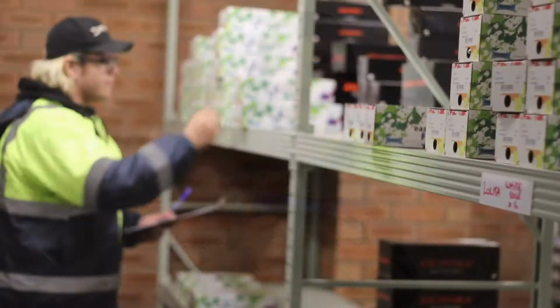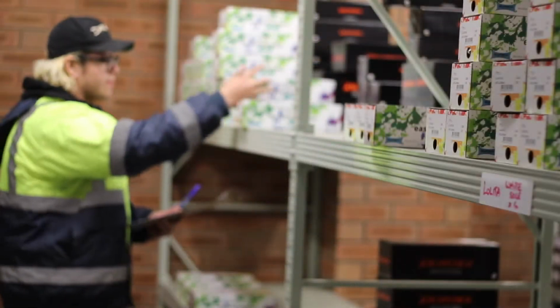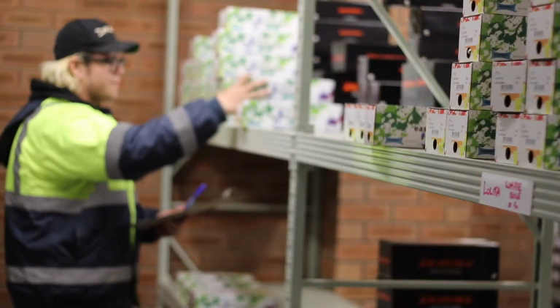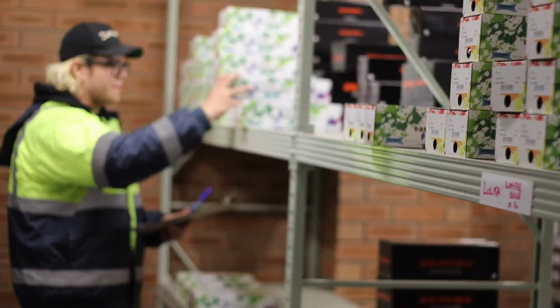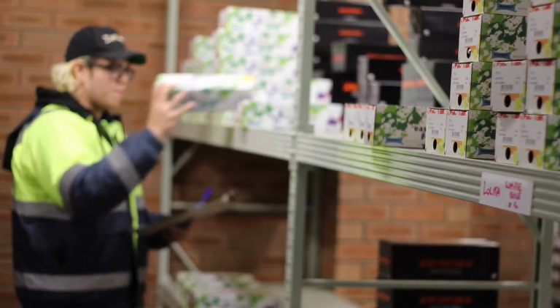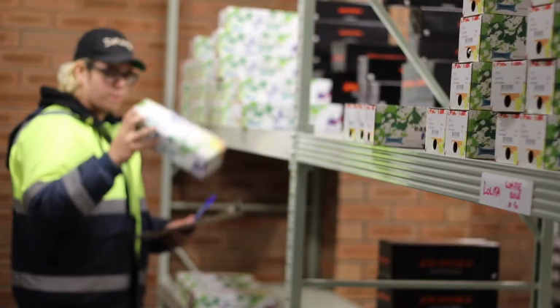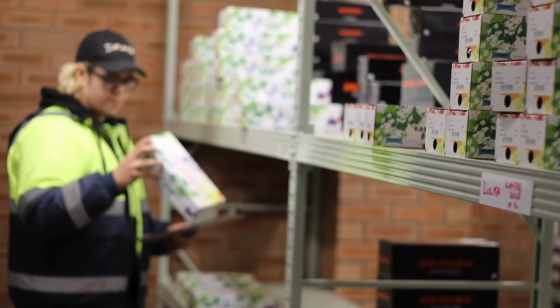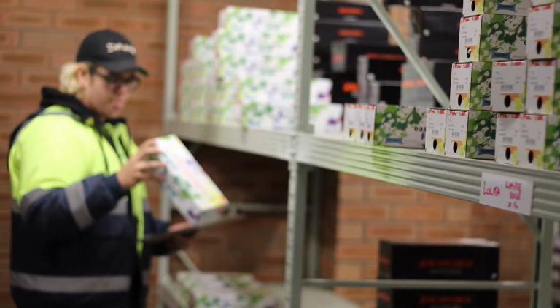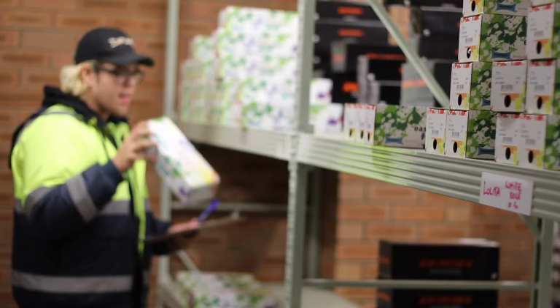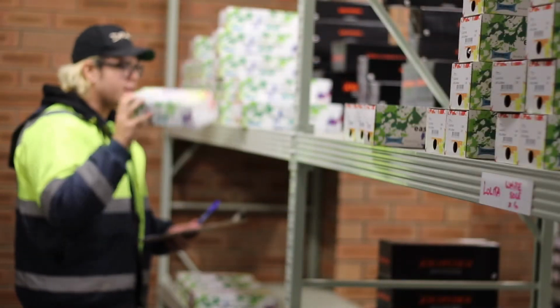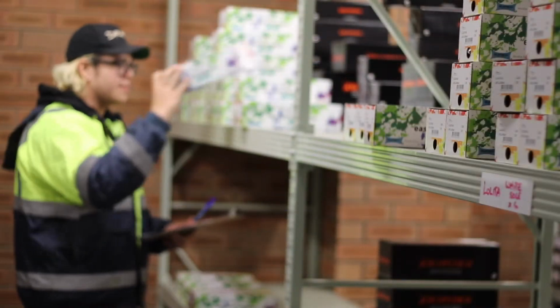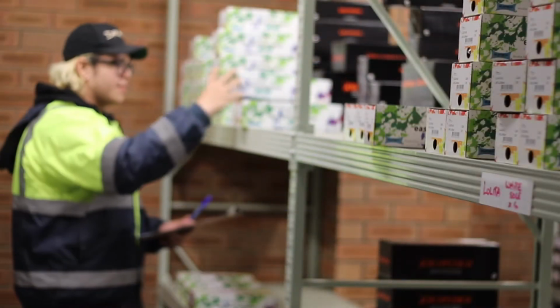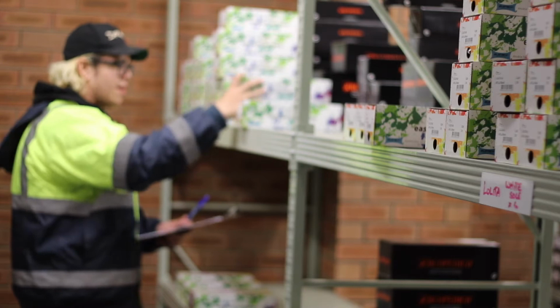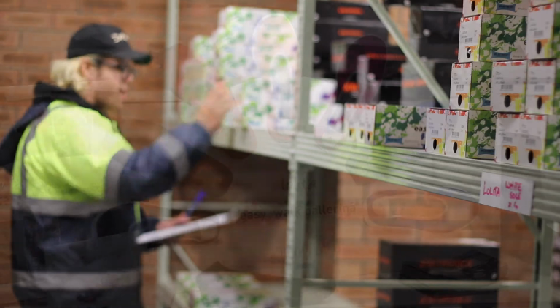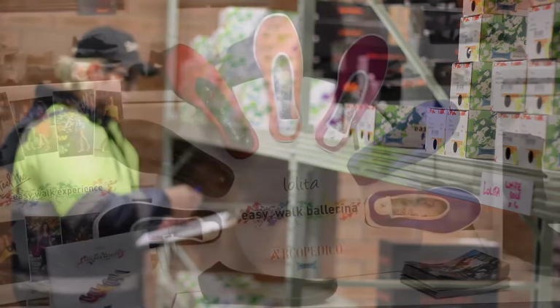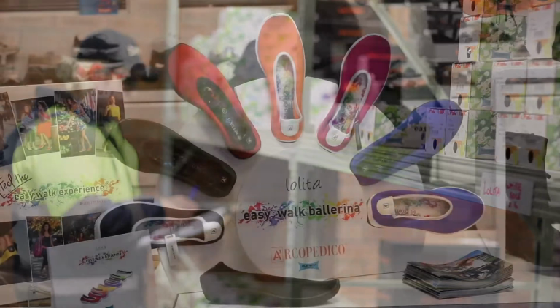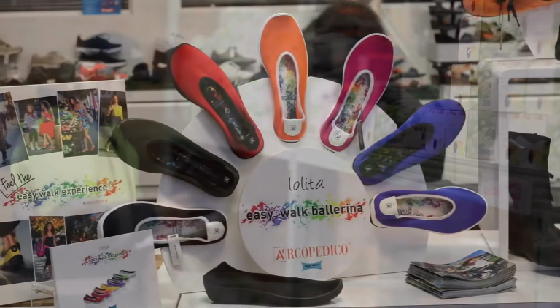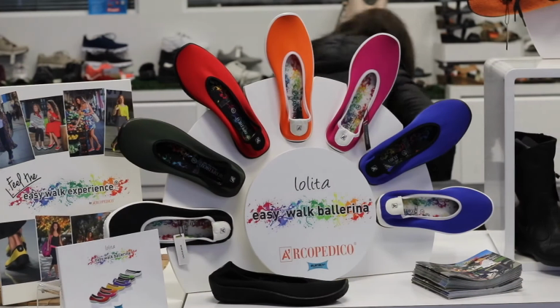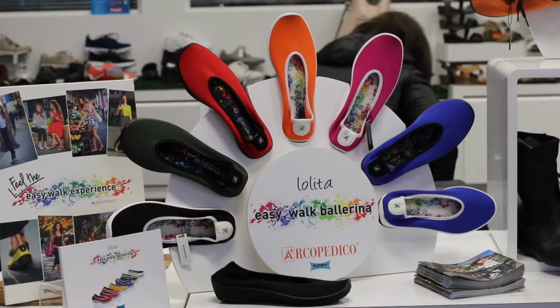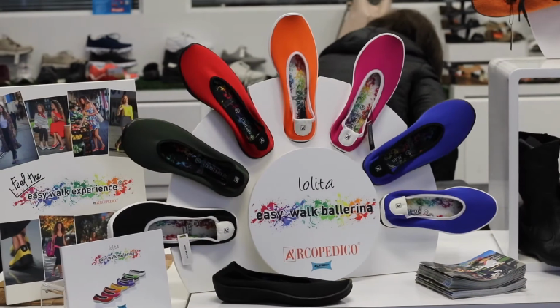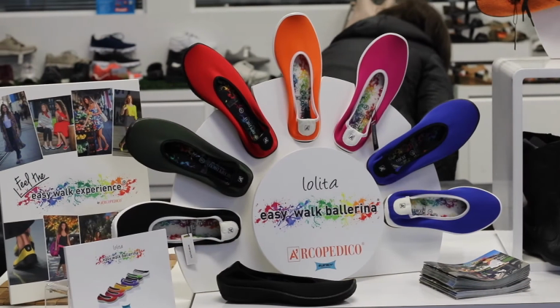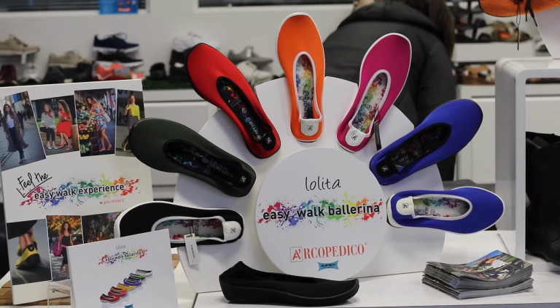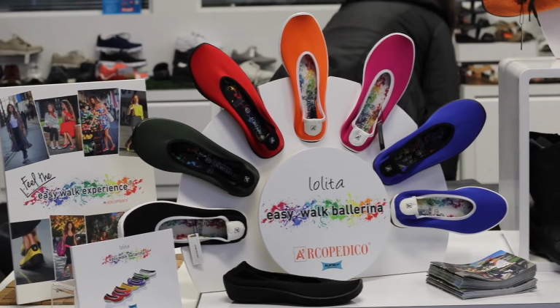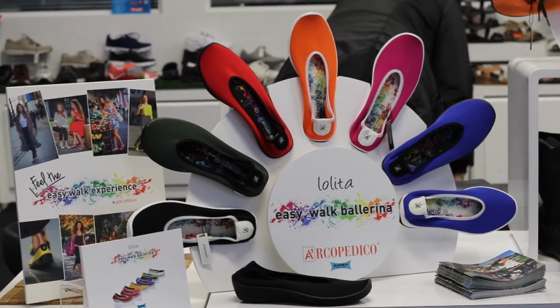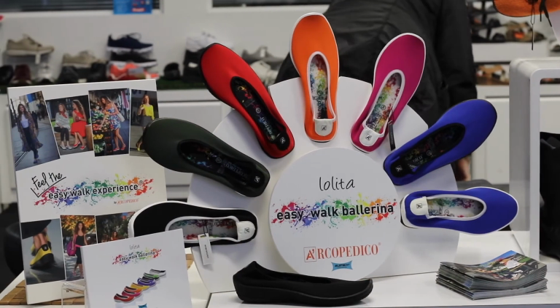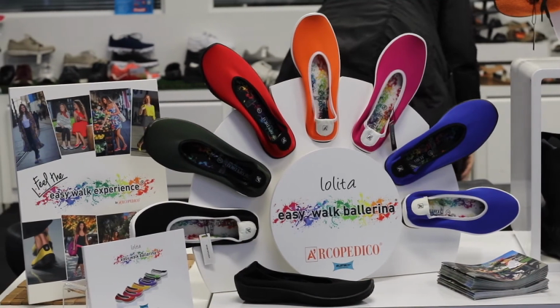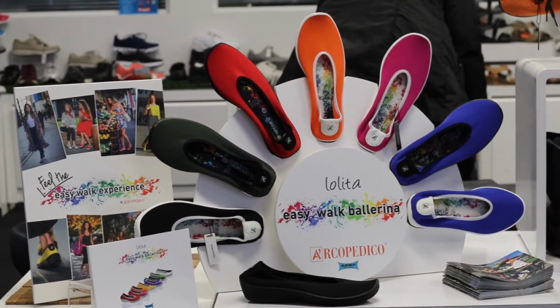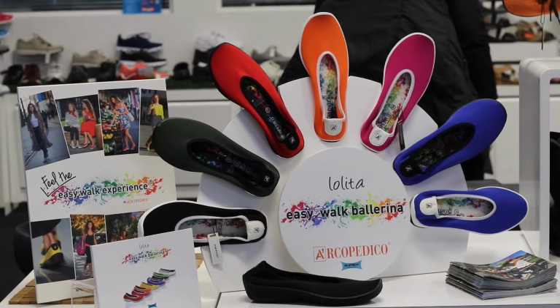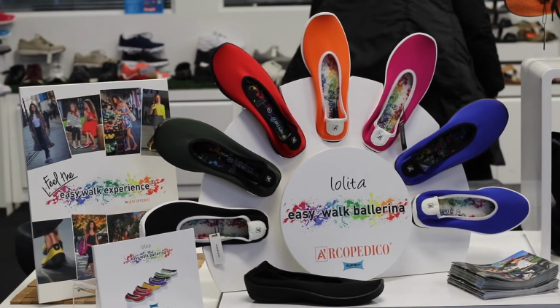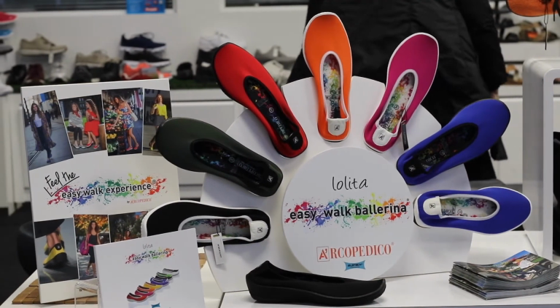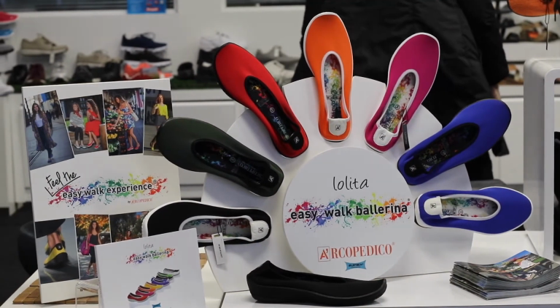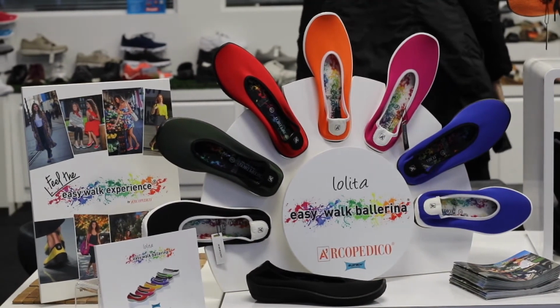Available in a range of fun and dynamic colours, Lolita provides complete versatility for all your spring and summer outfits.